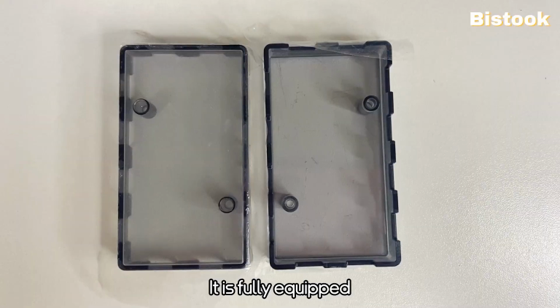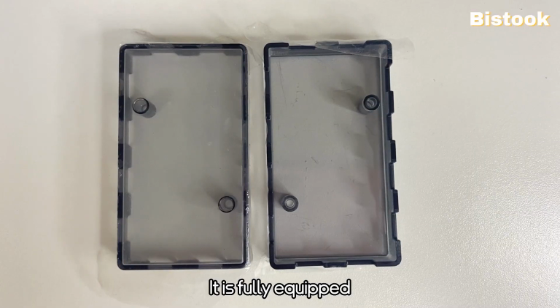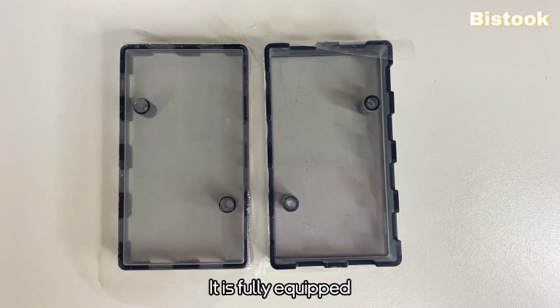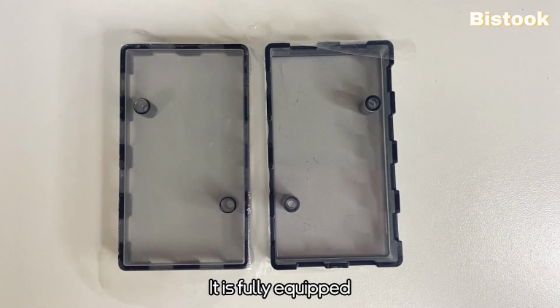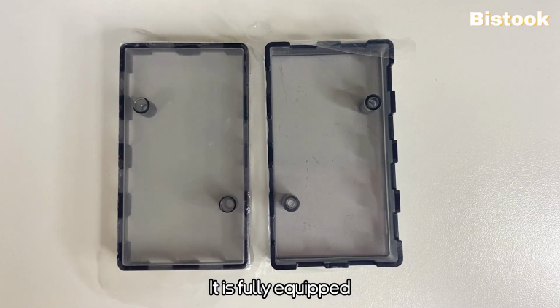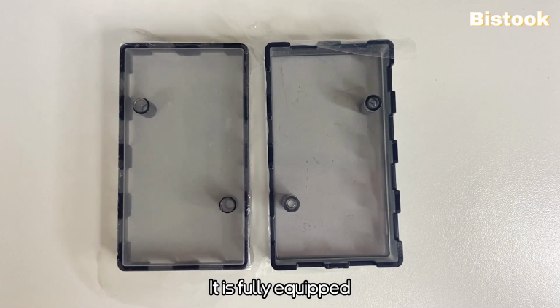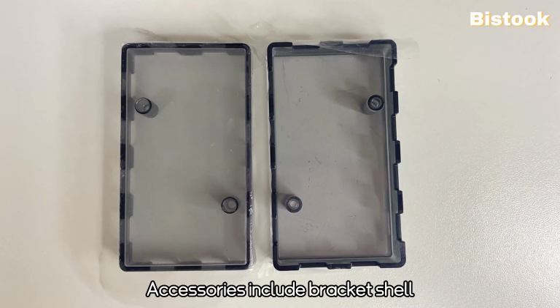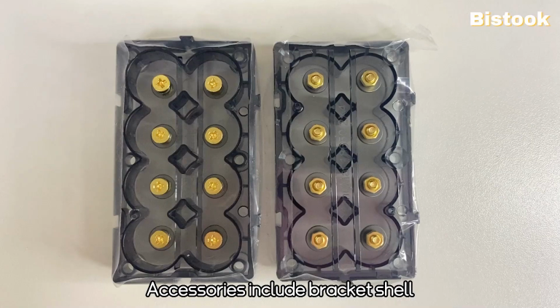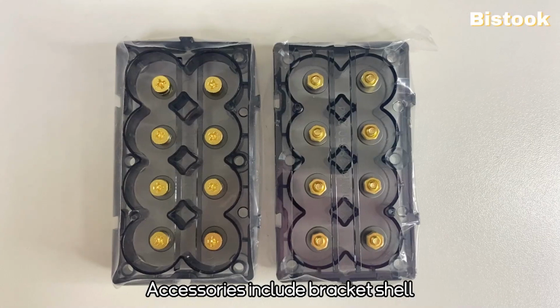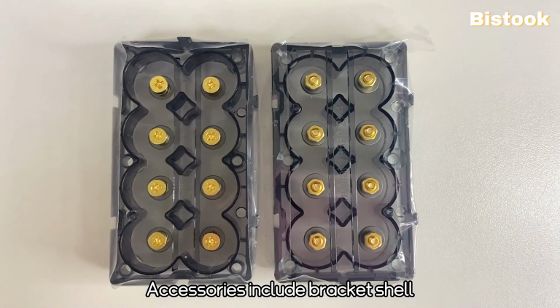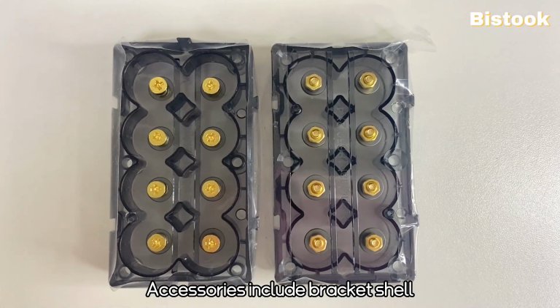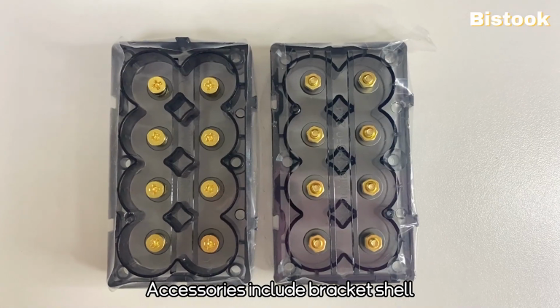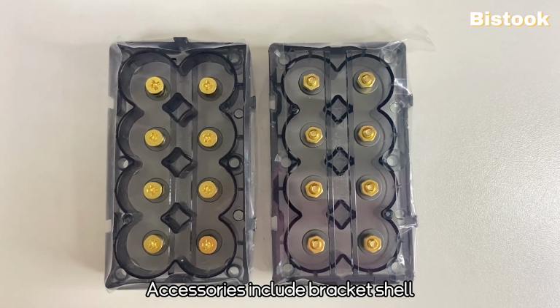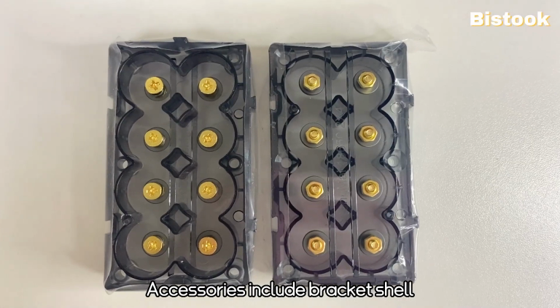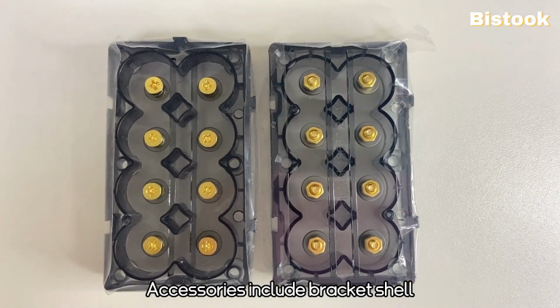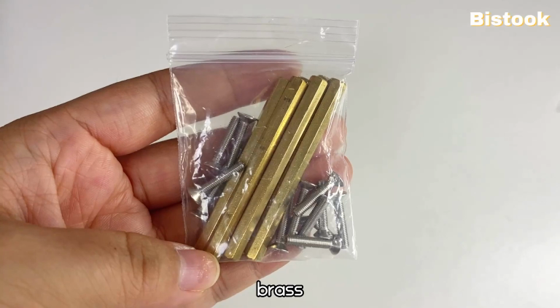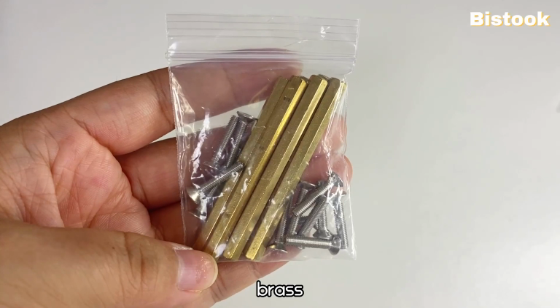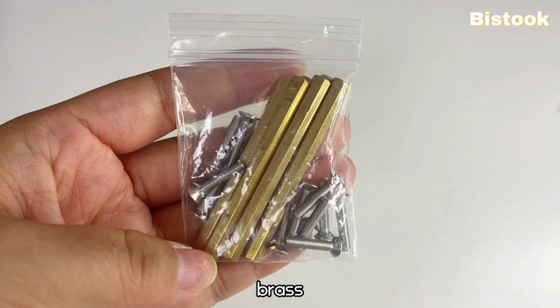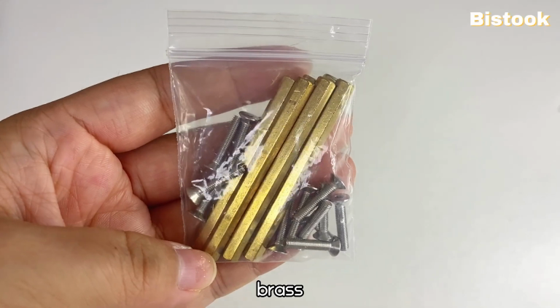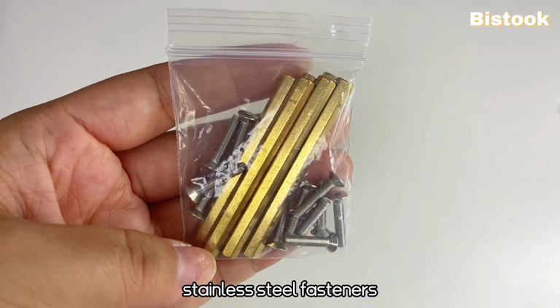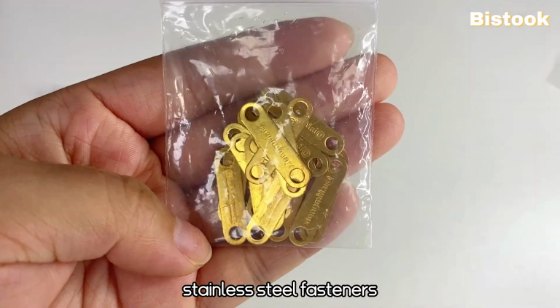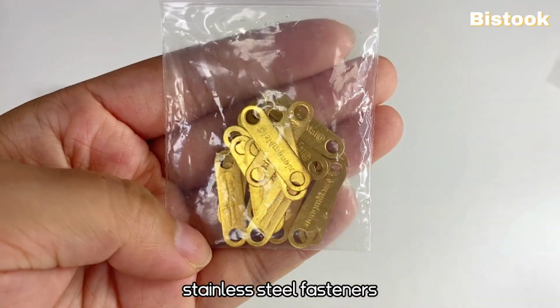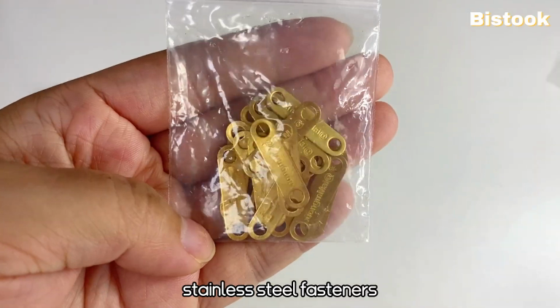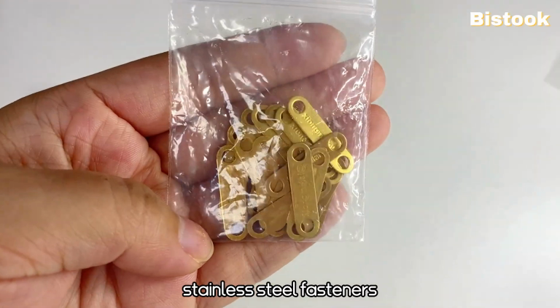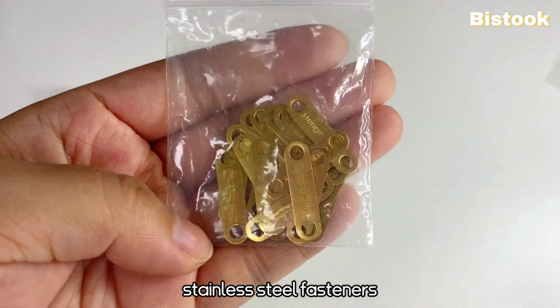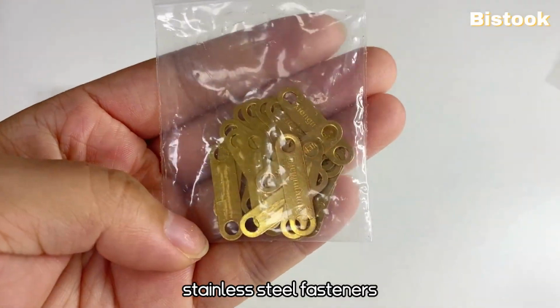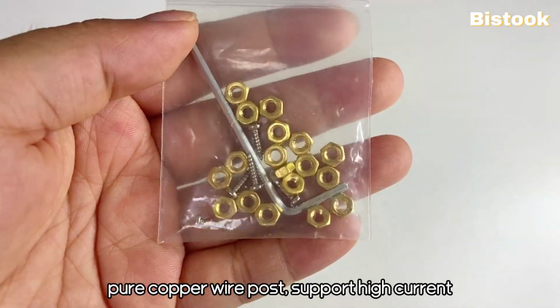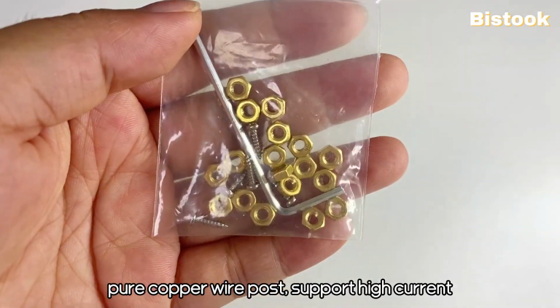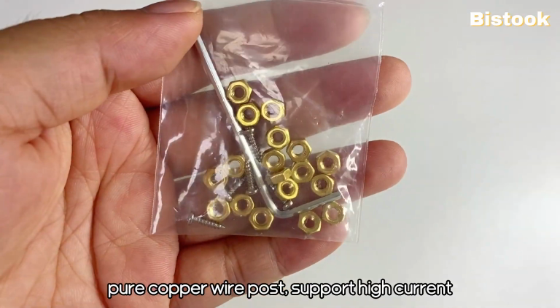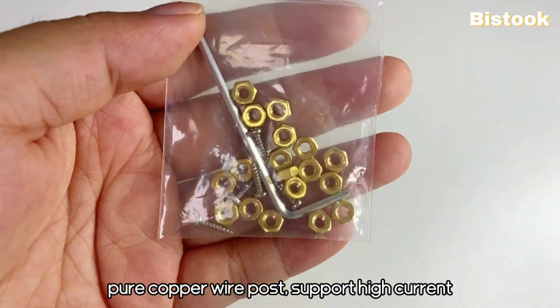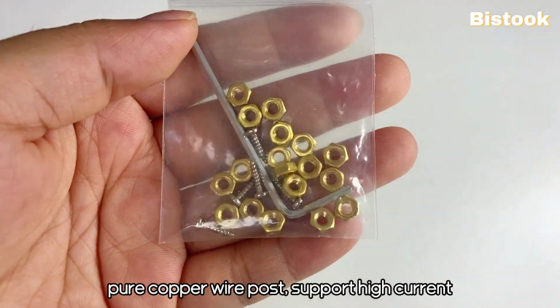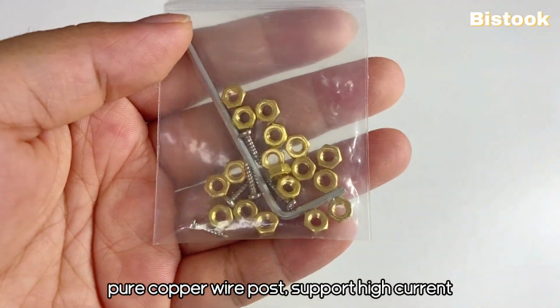It is fully equipped. Accessories include bracket shell, brass, stainless steel fasteners, and pure copper wire post.